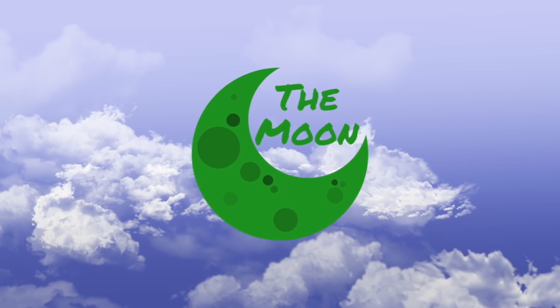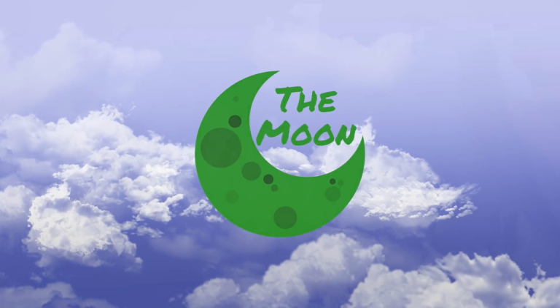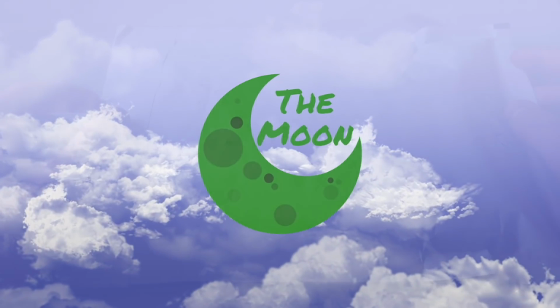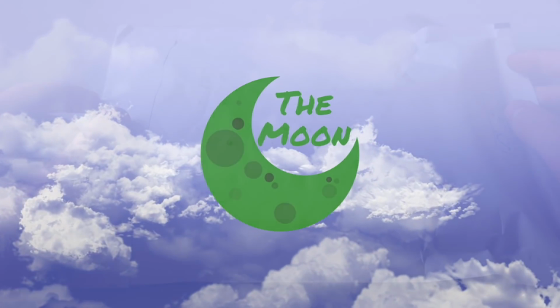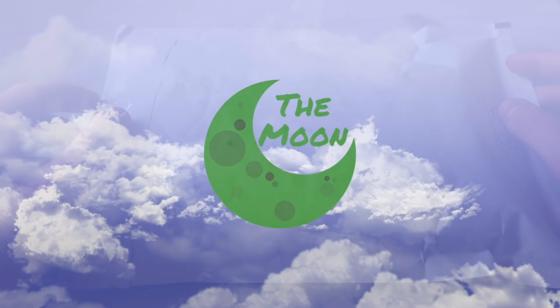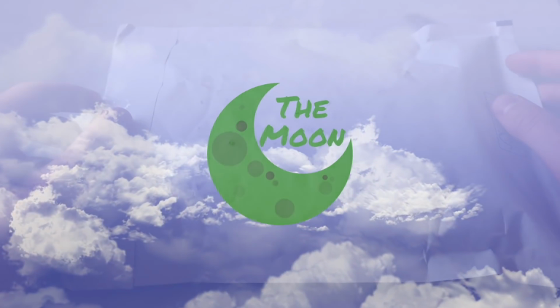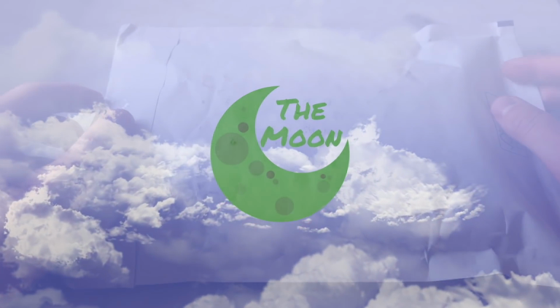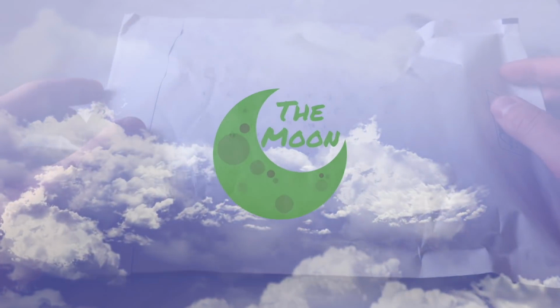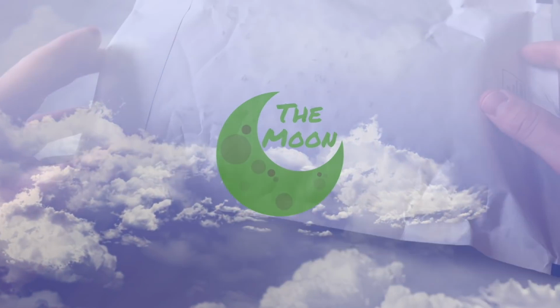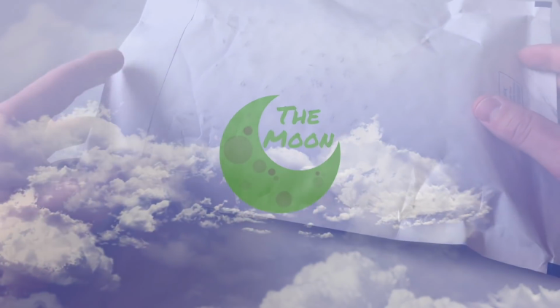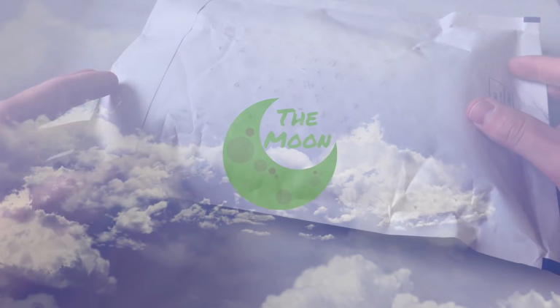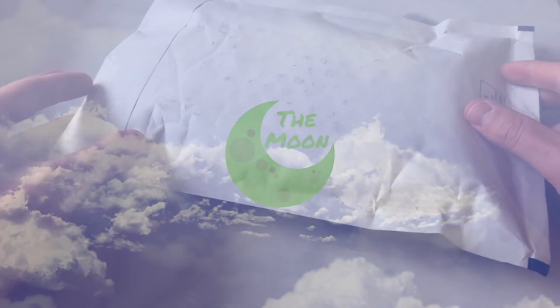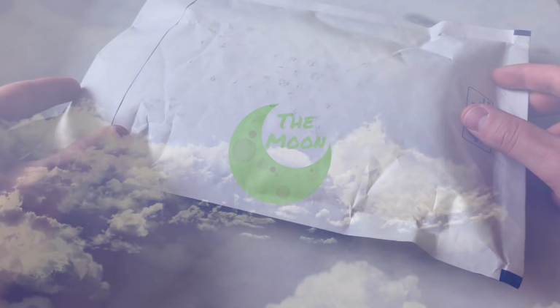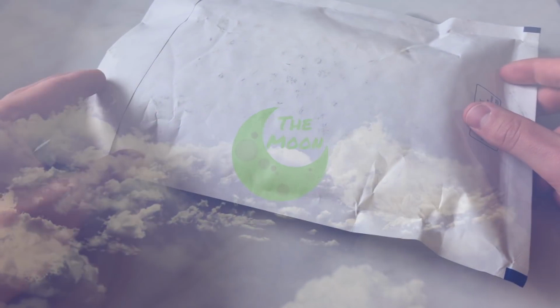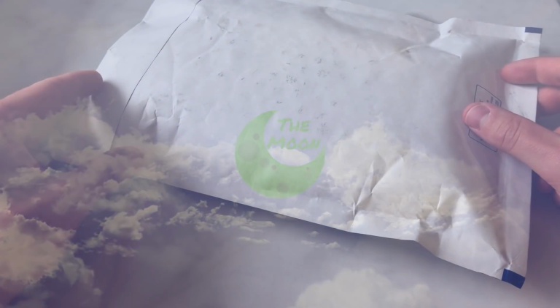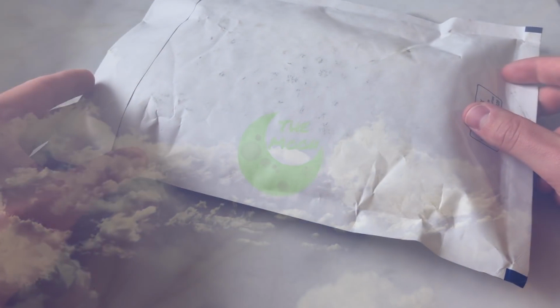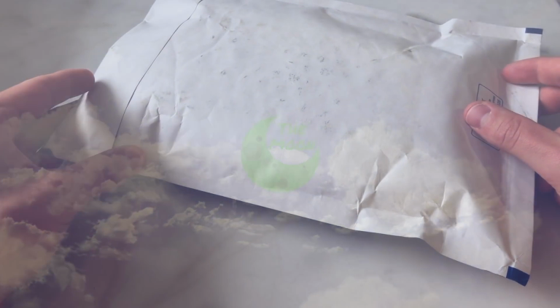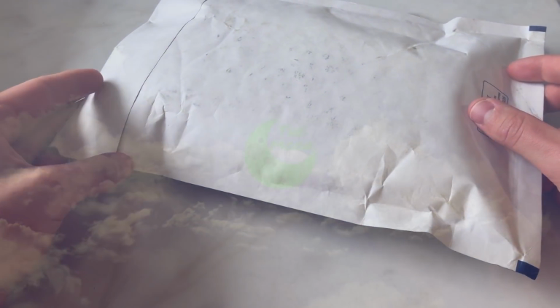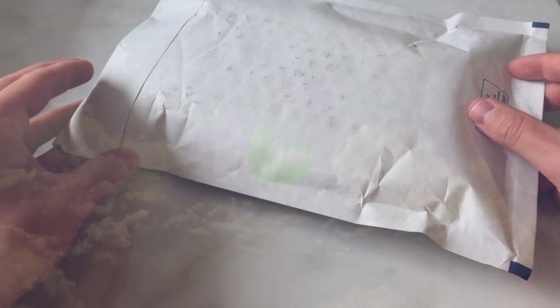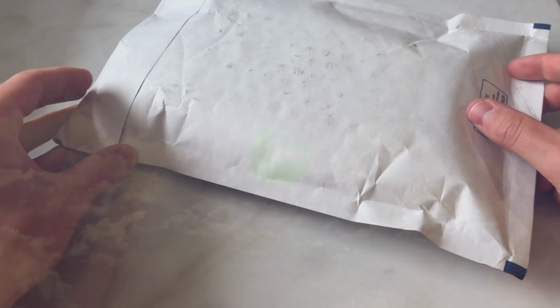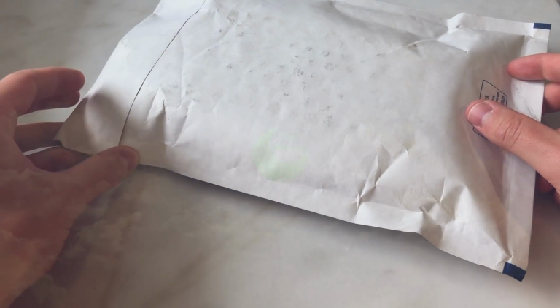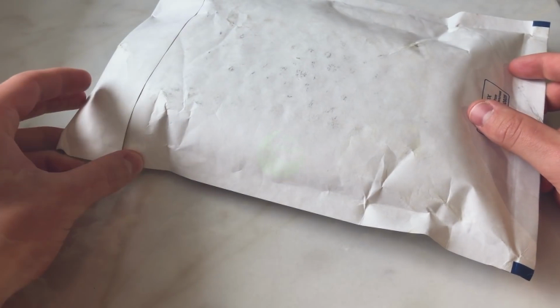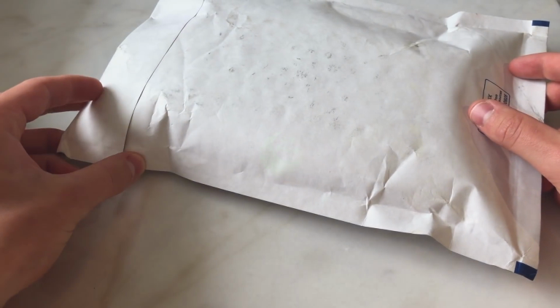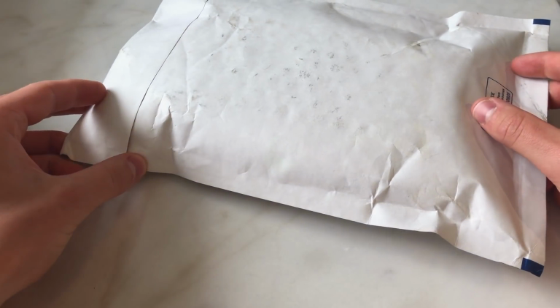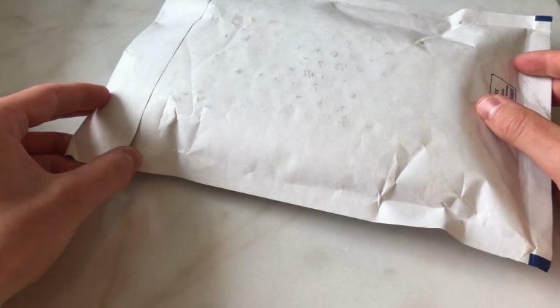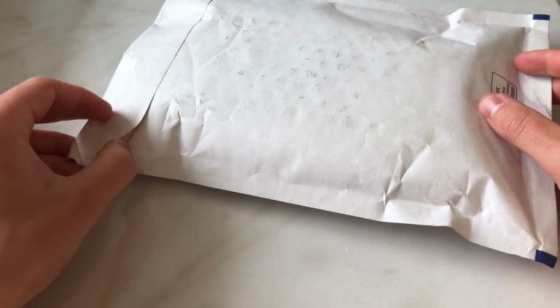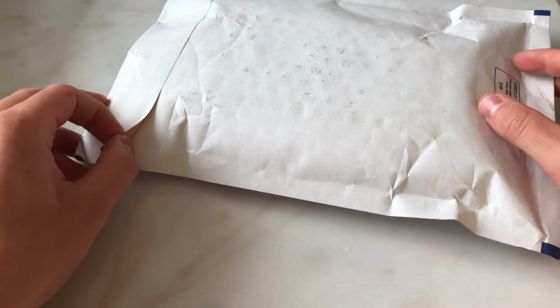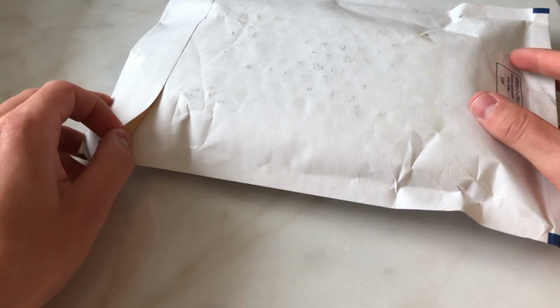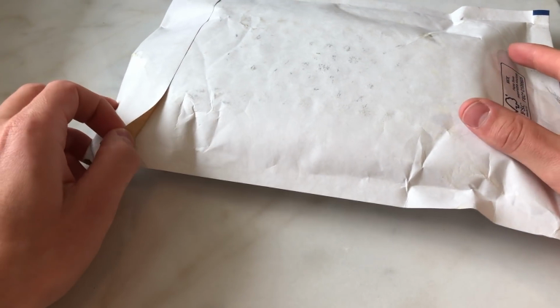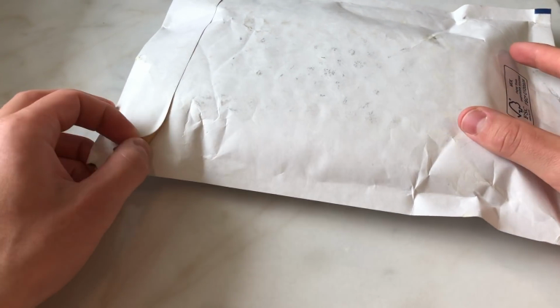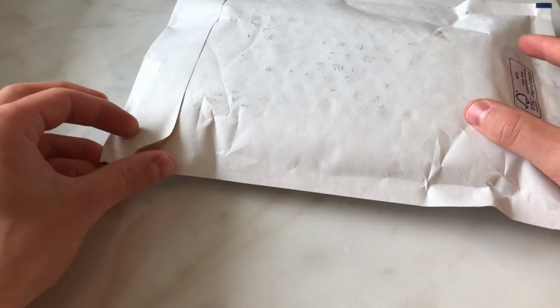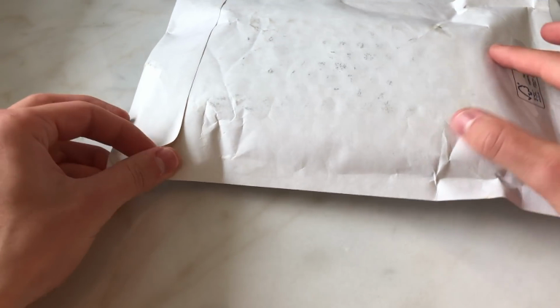Hello guys and welcome to the Moon. My name is Karl and I'm going to bring you this Ledger Nano X unboxing and review.